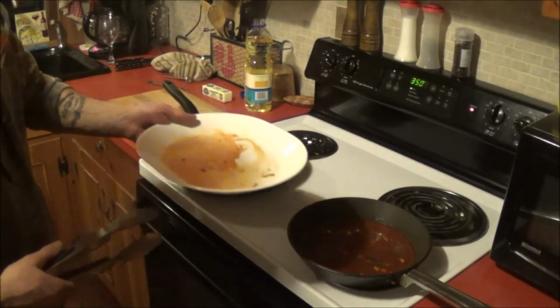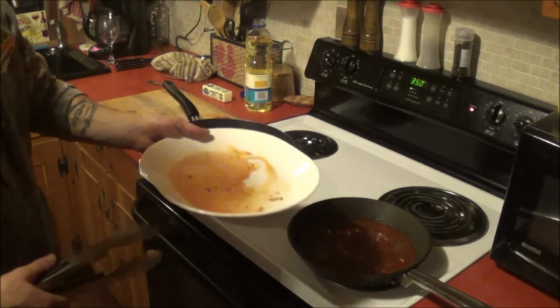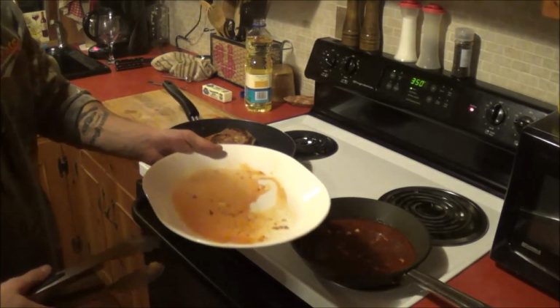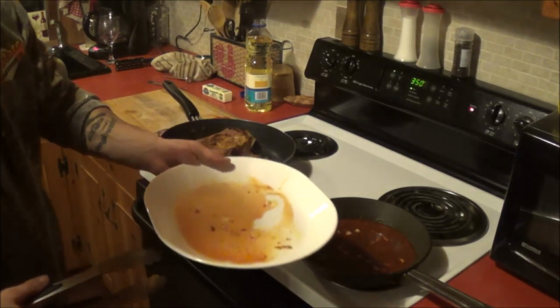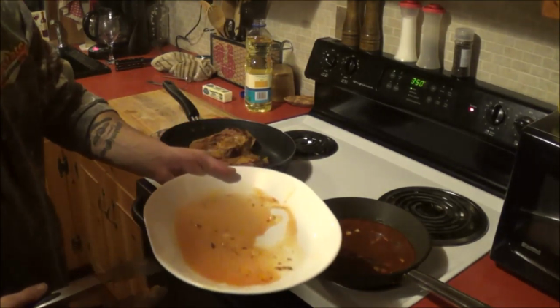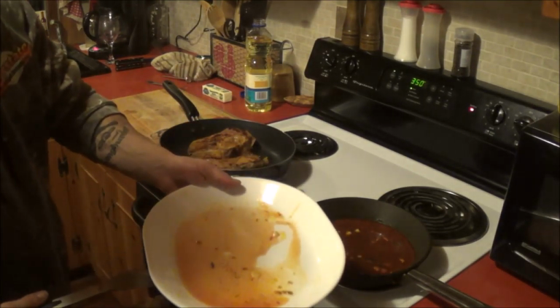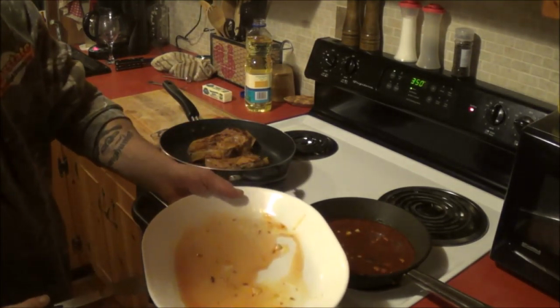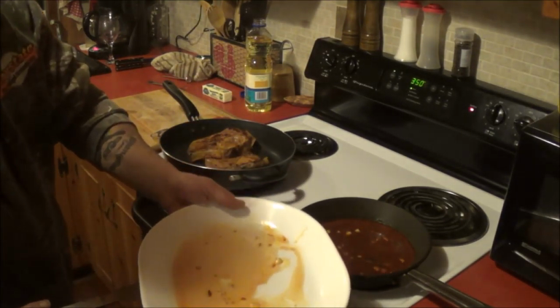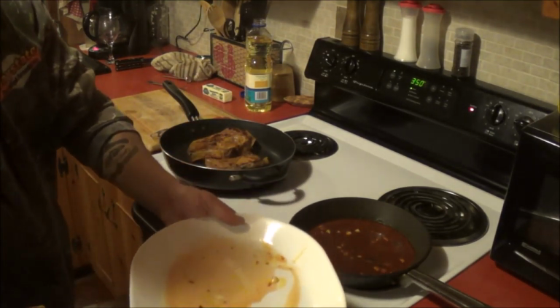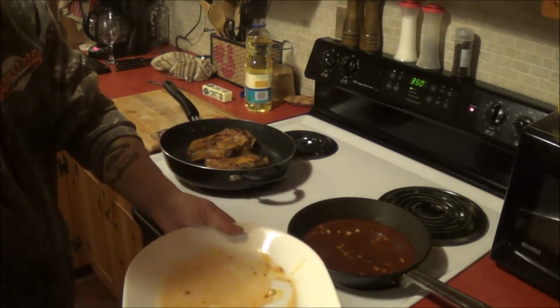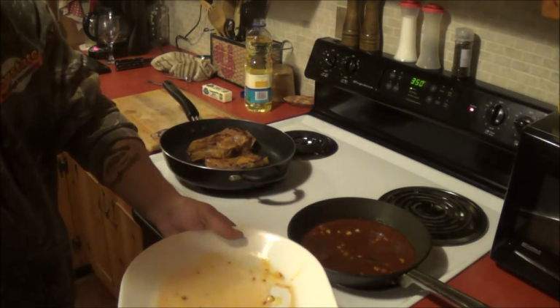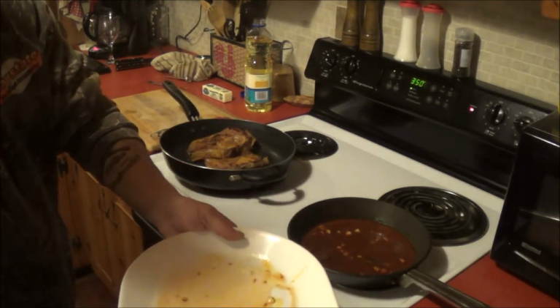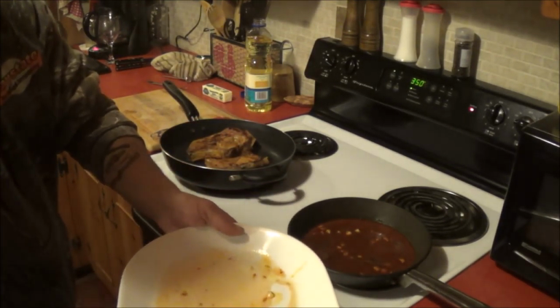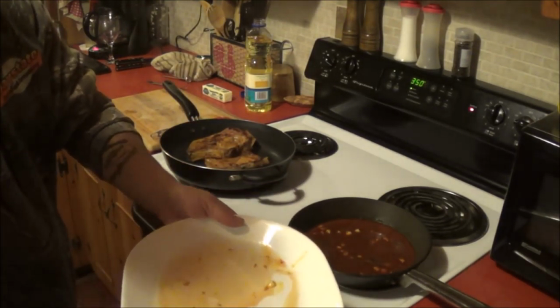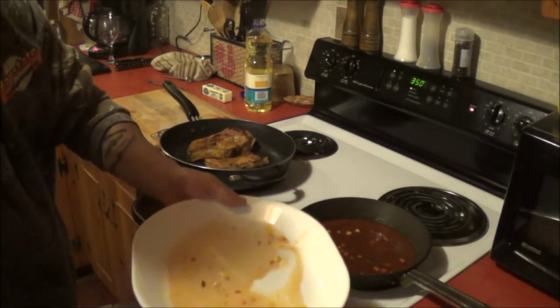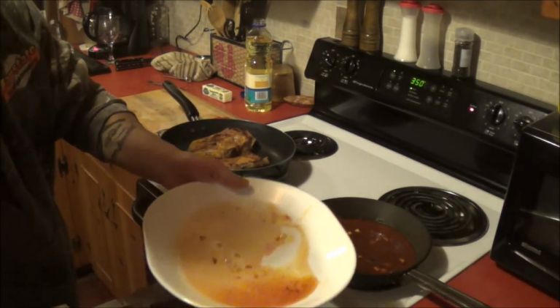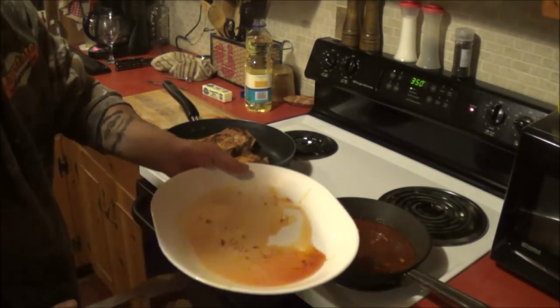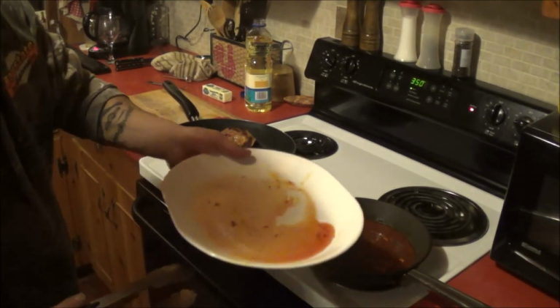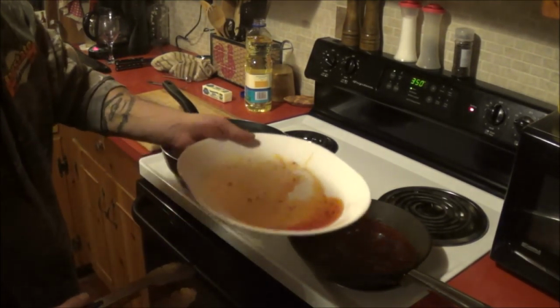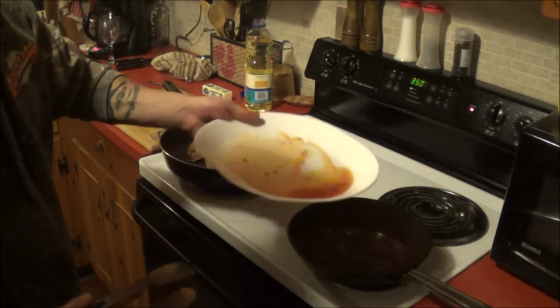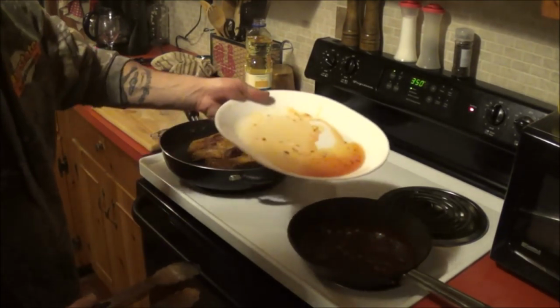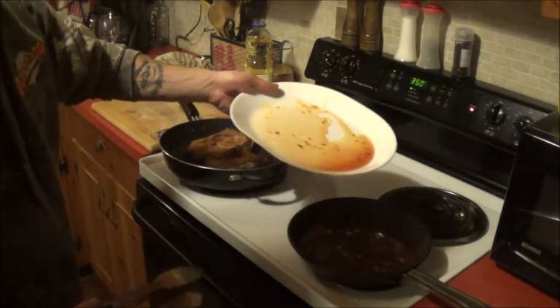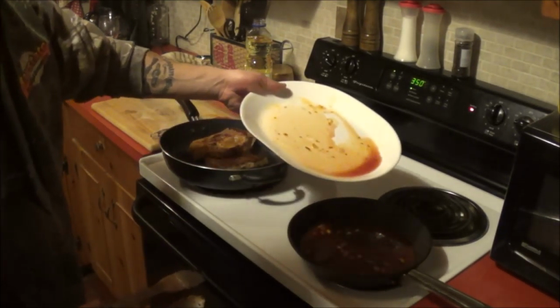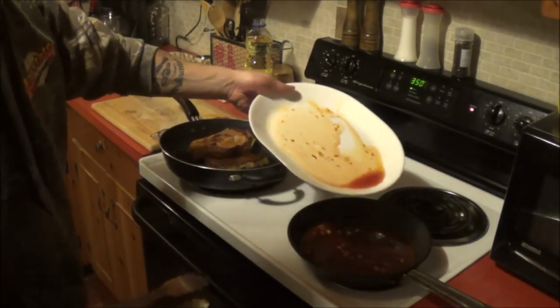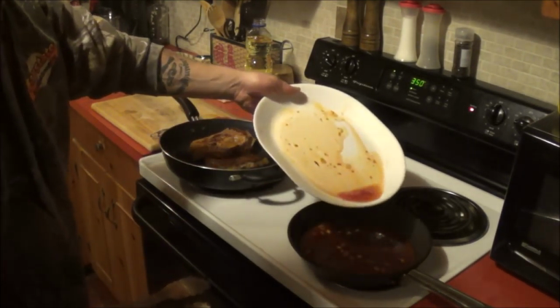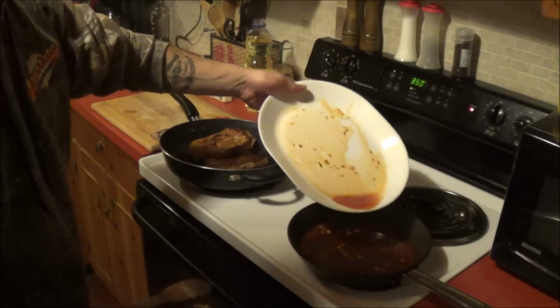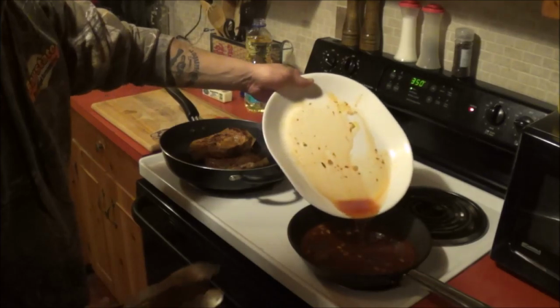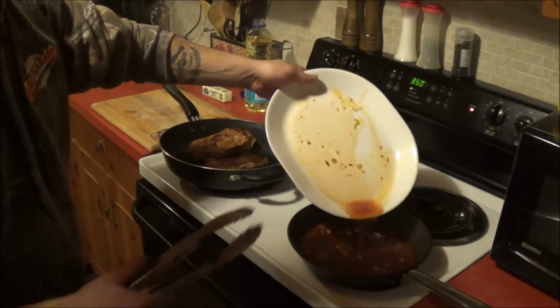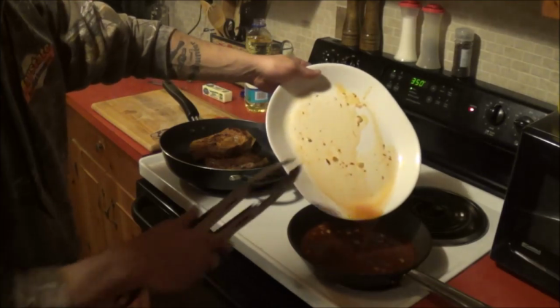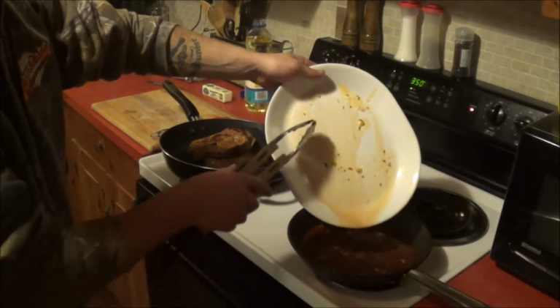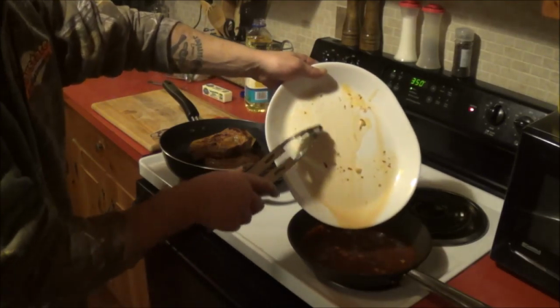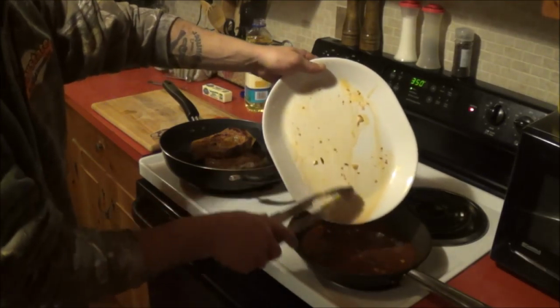All that lovely bit of gold right there, right into our sauce pan.